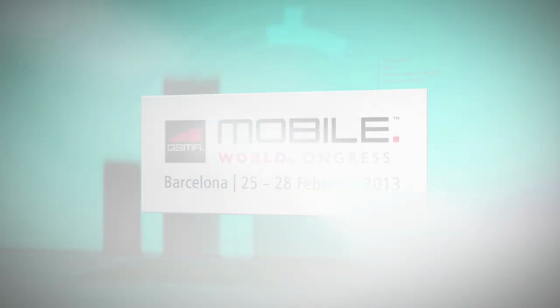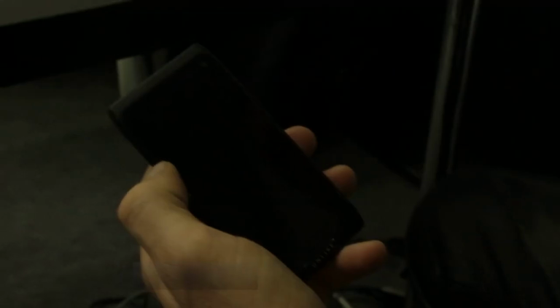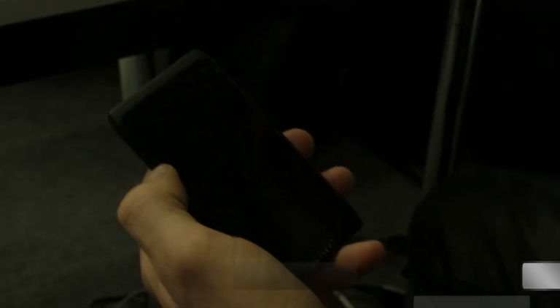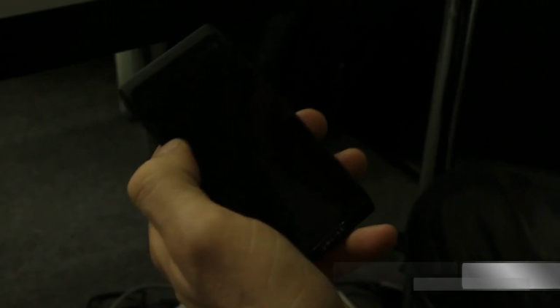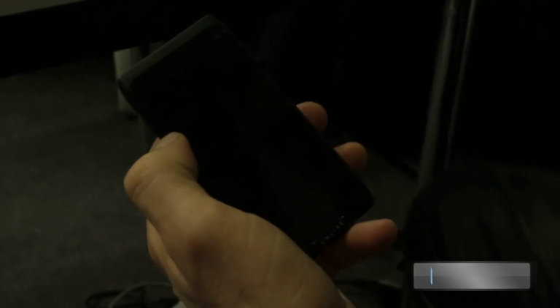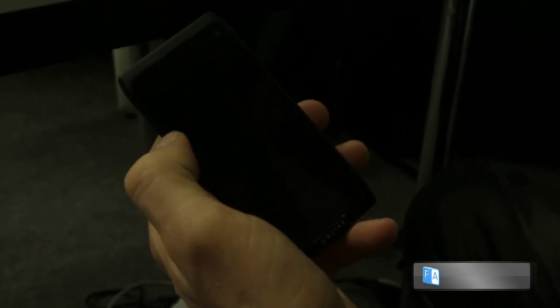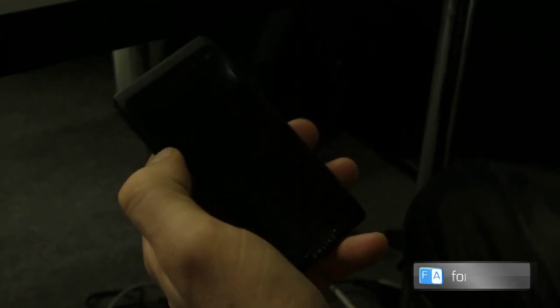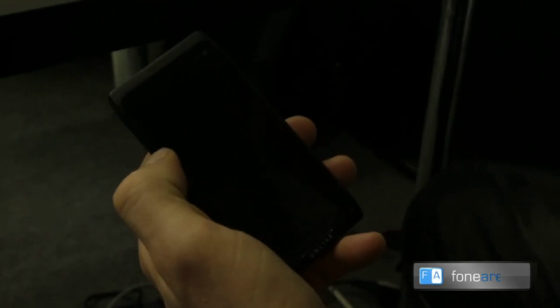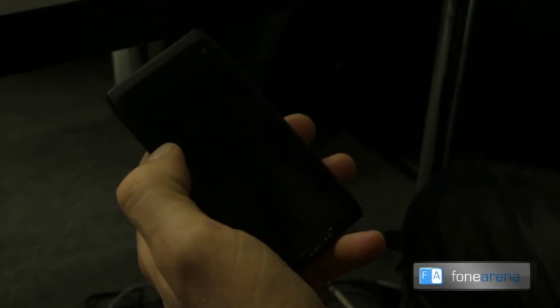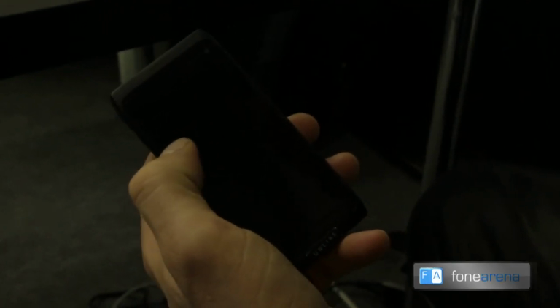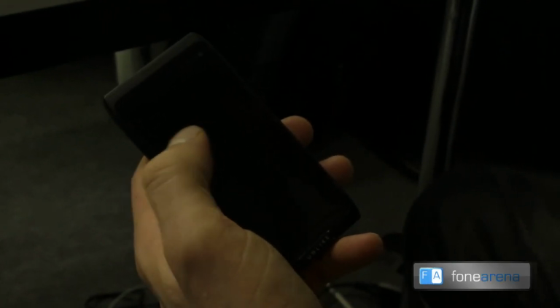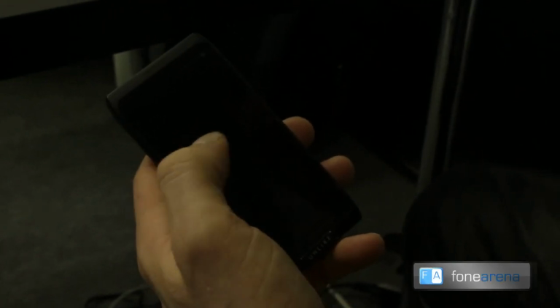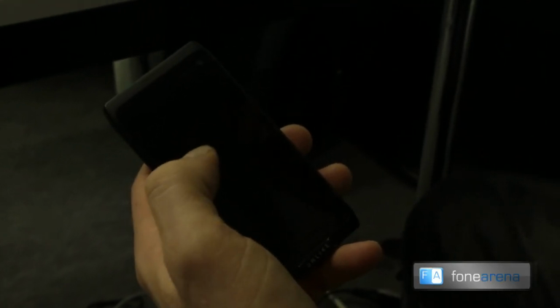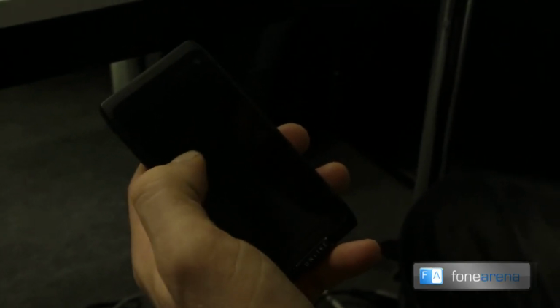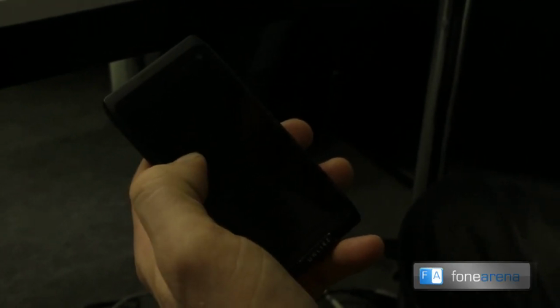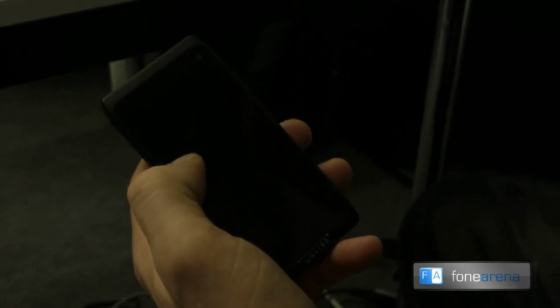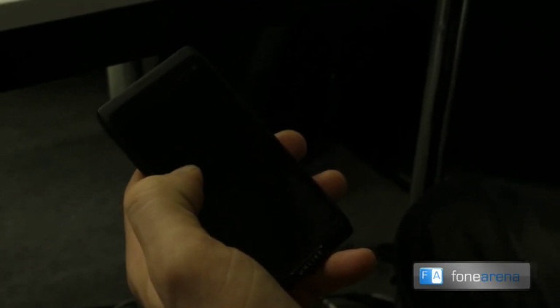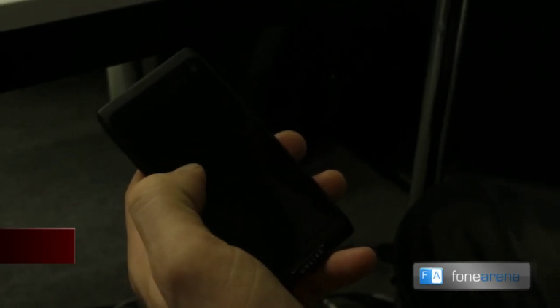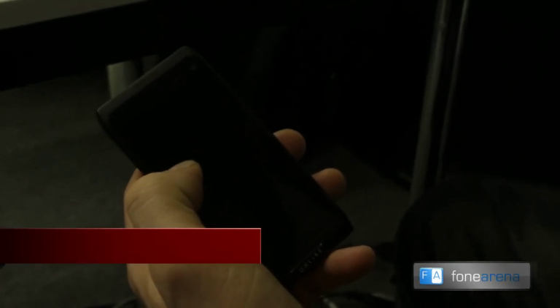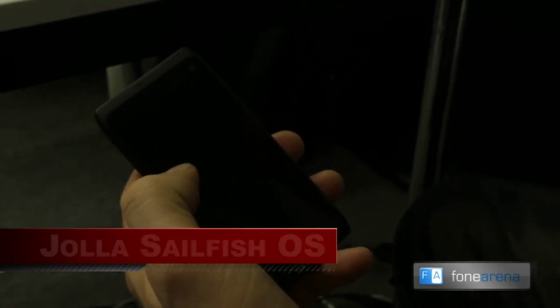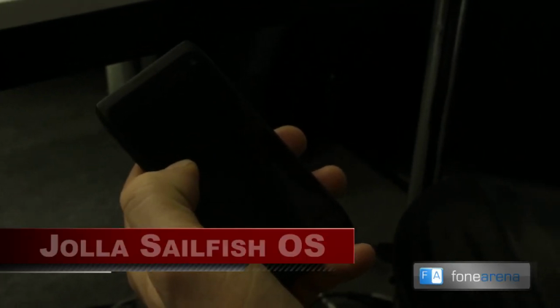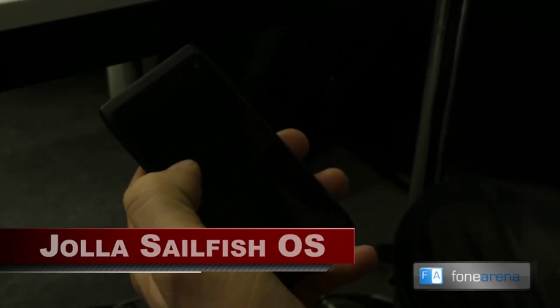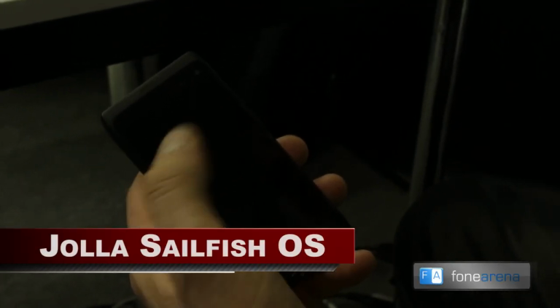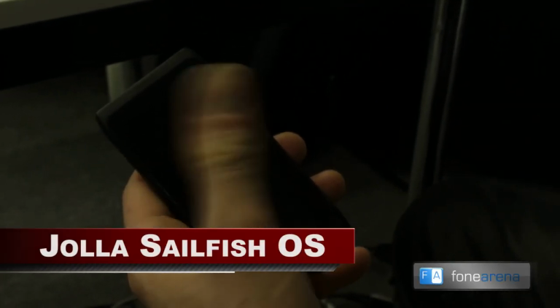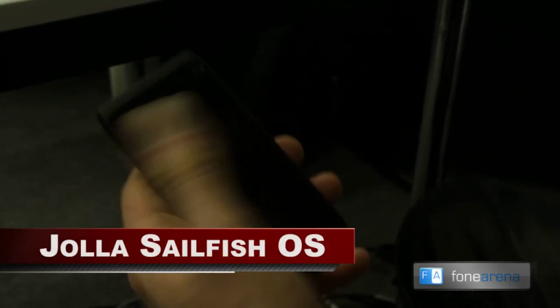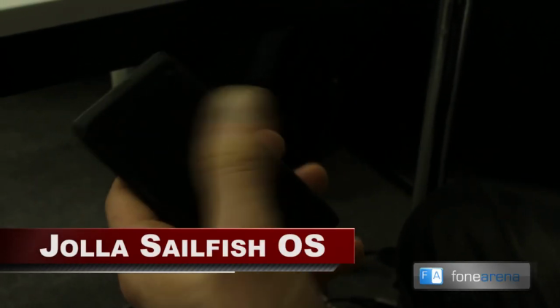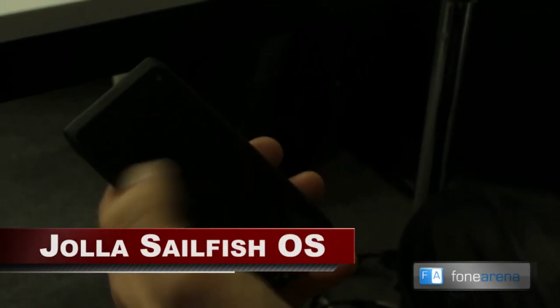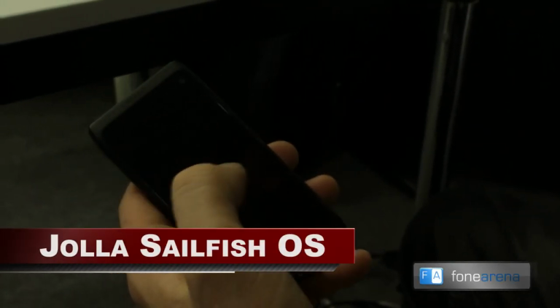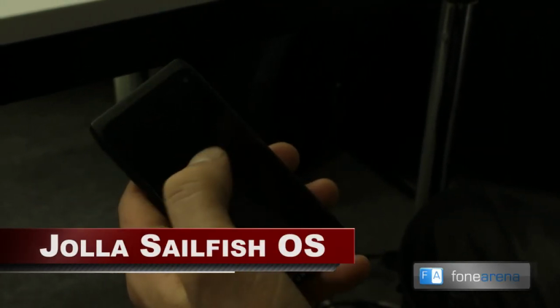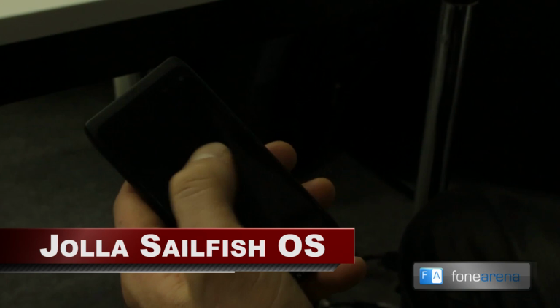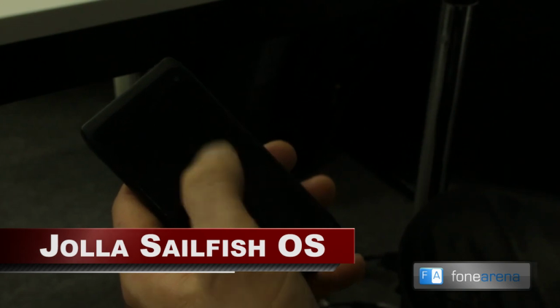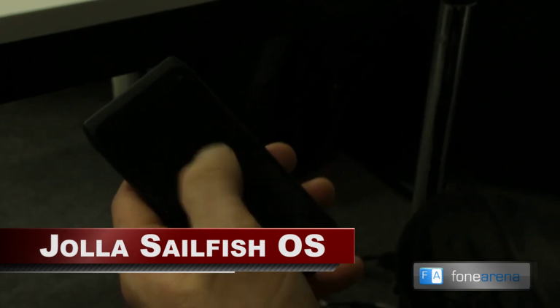I'm Dylan, Chief Executive Officer of YOLA, and I'm going to be demoing Sailfish operating system on some R&D hardware.